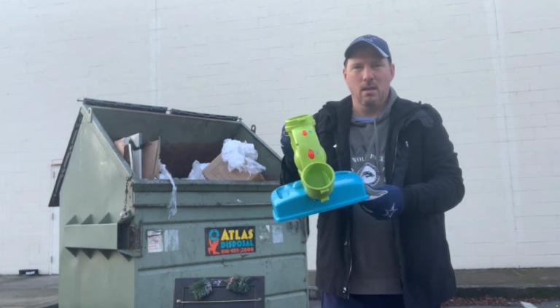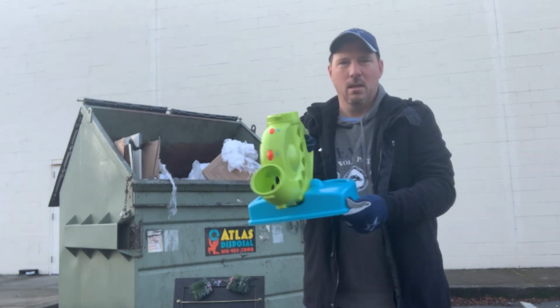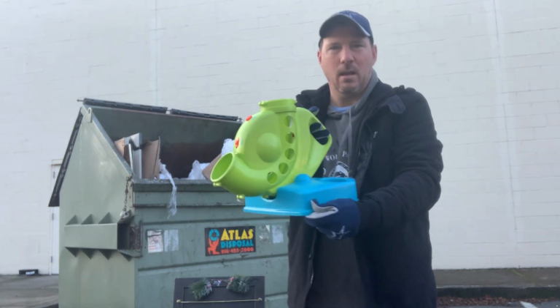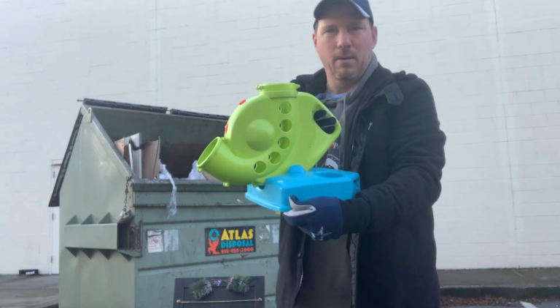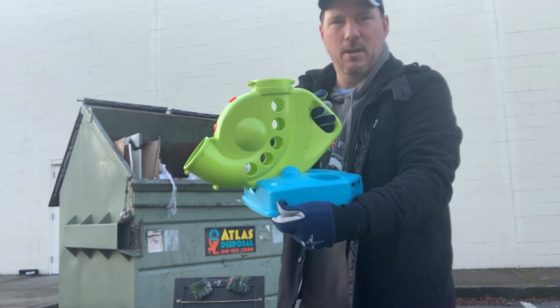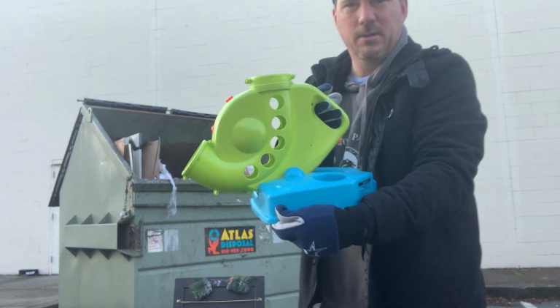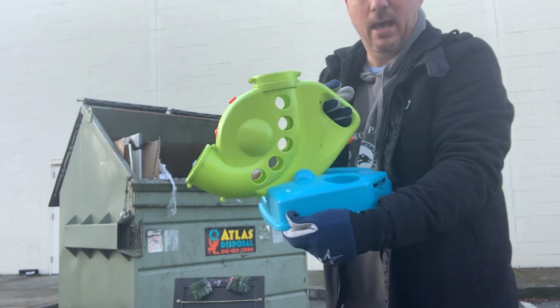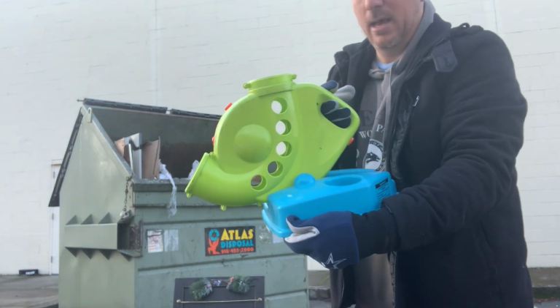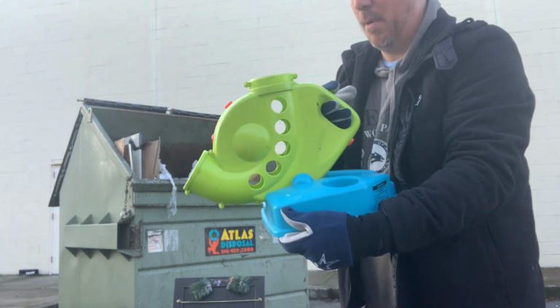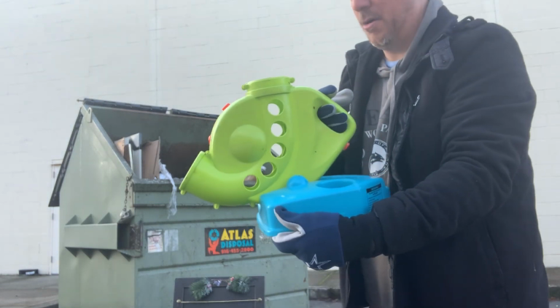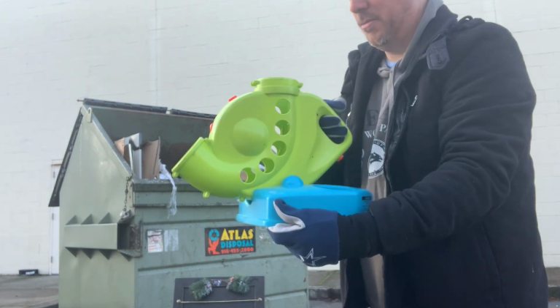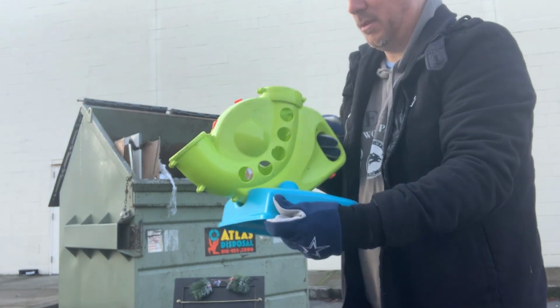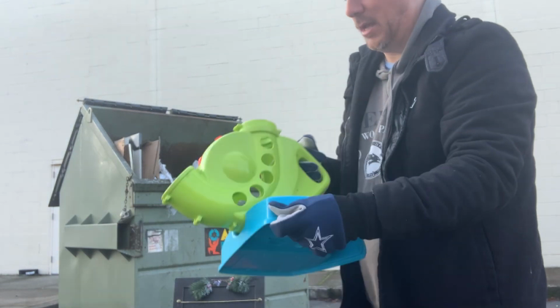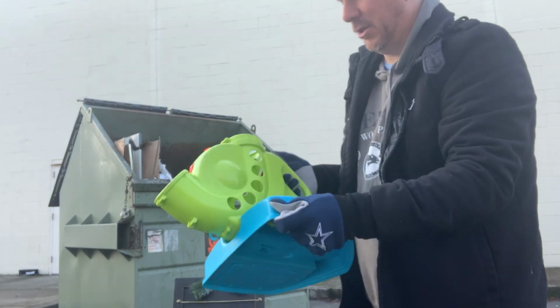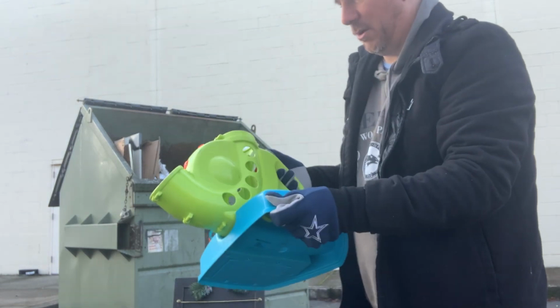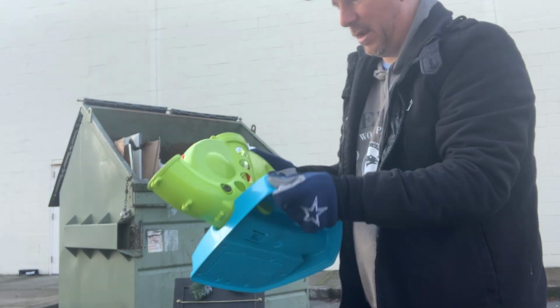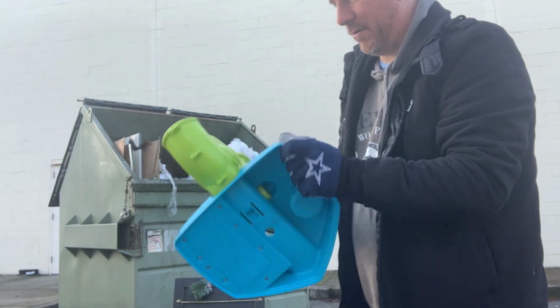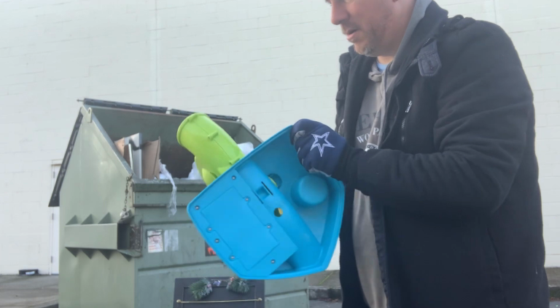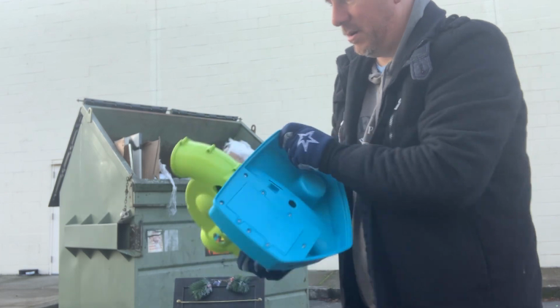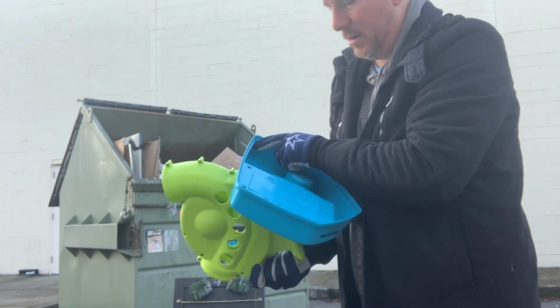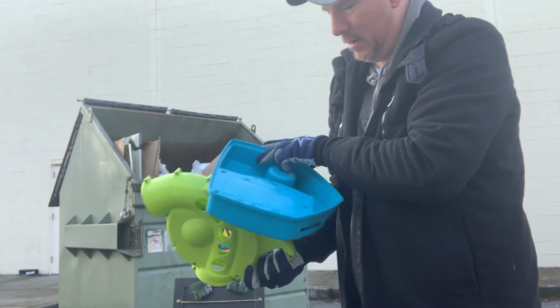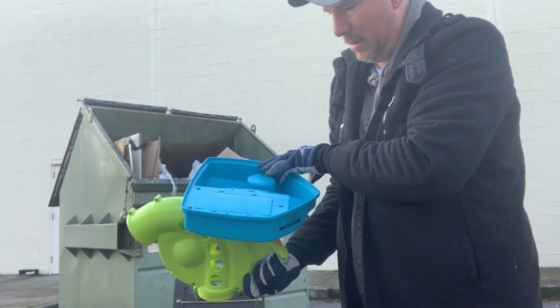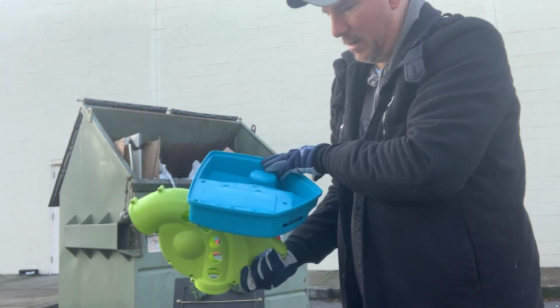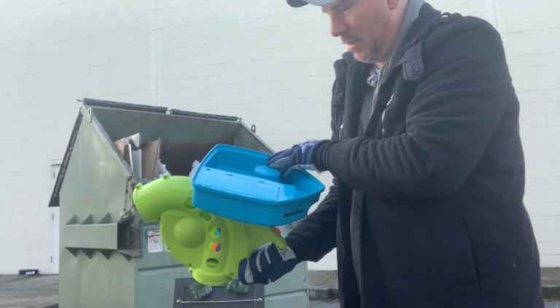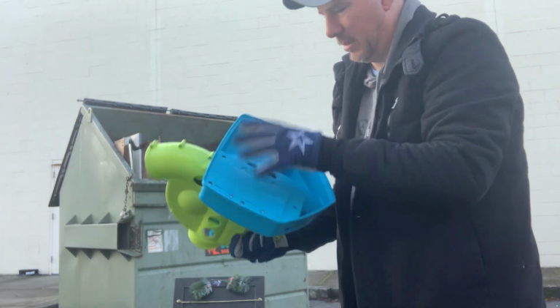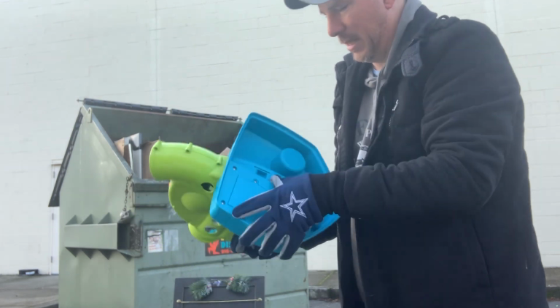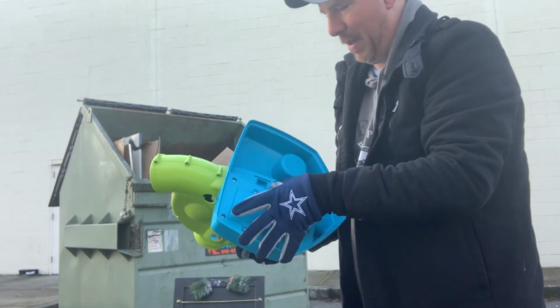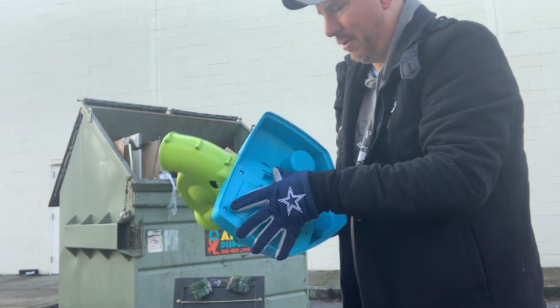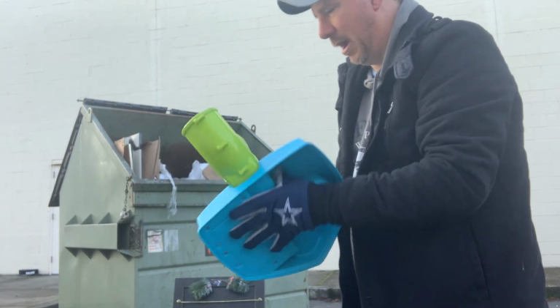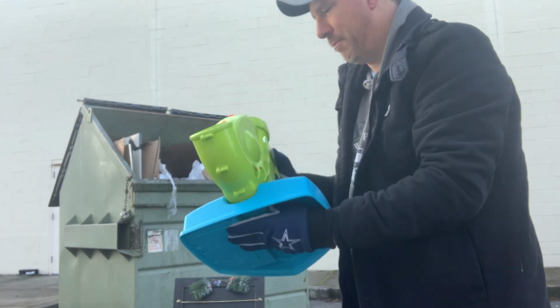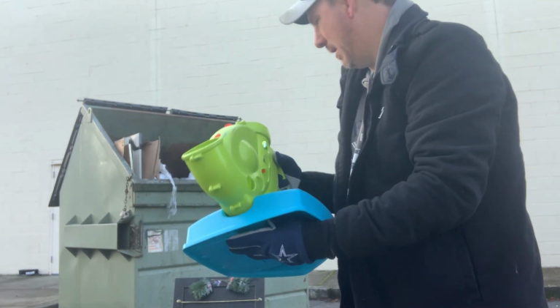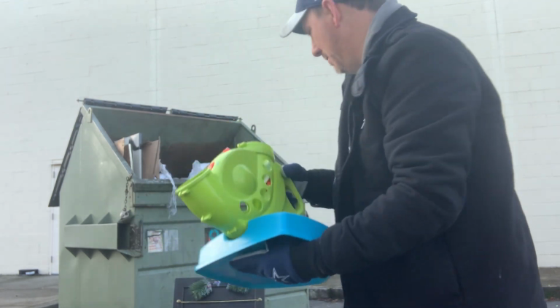Got one of those ball tossers or whatever. Looks like it's battery operated.